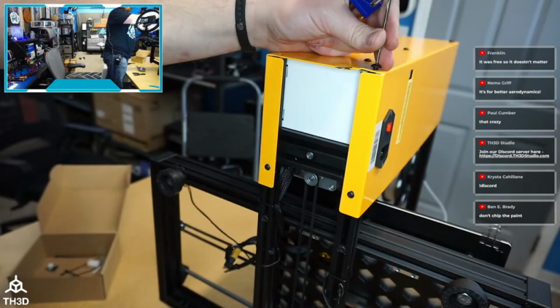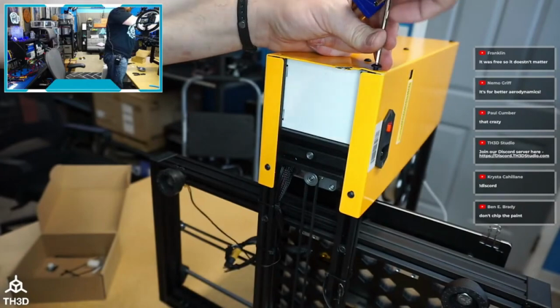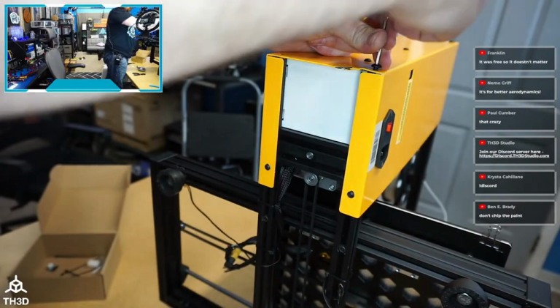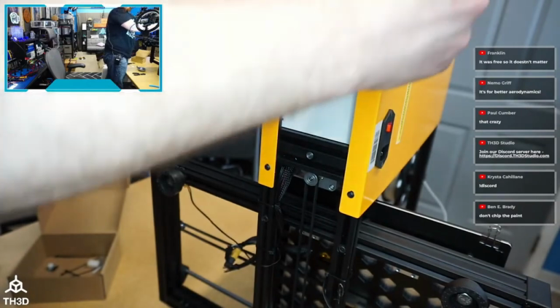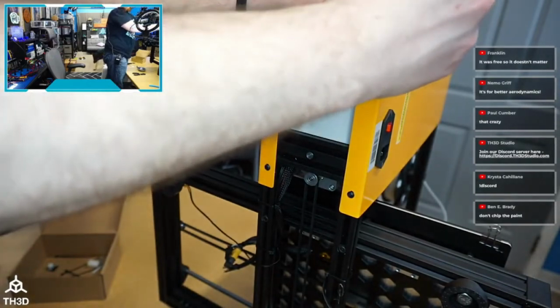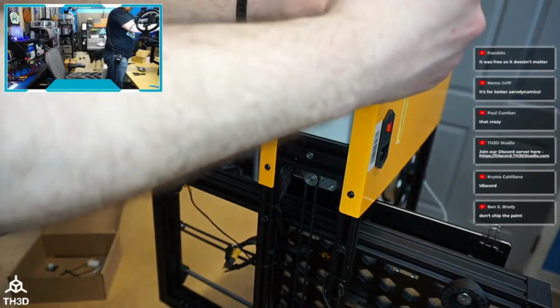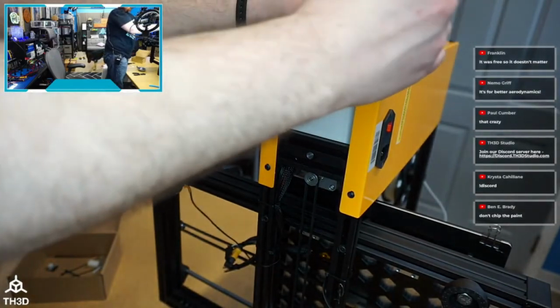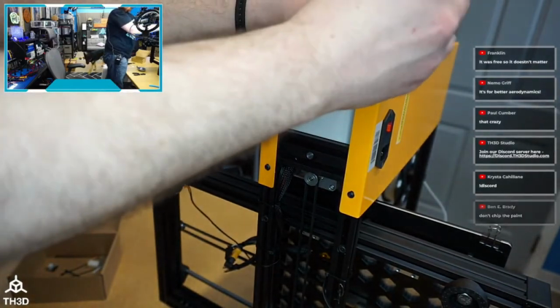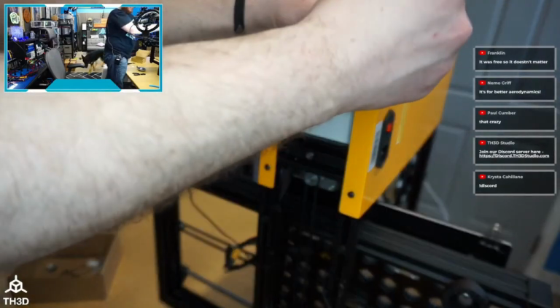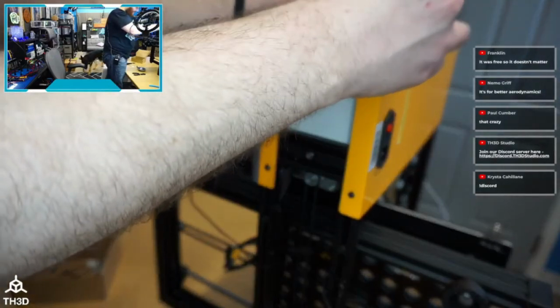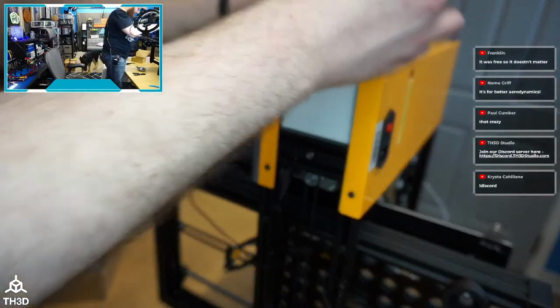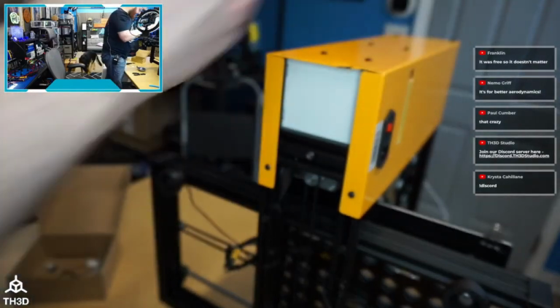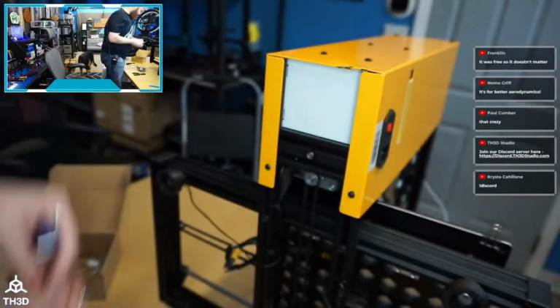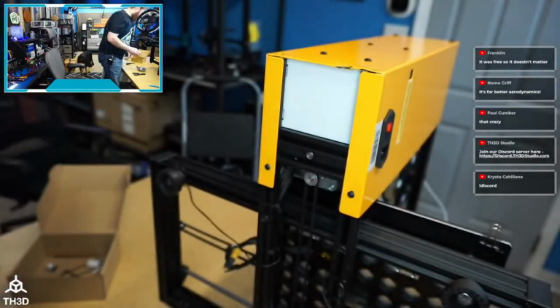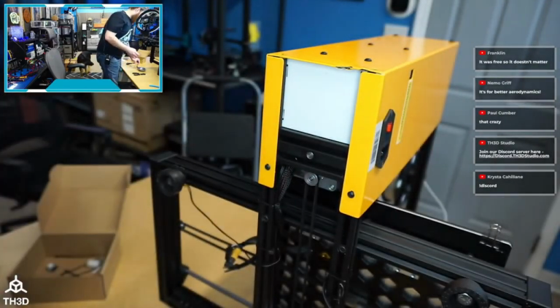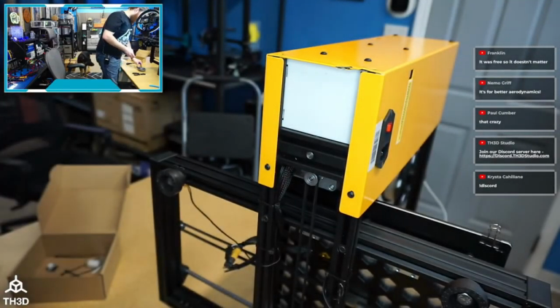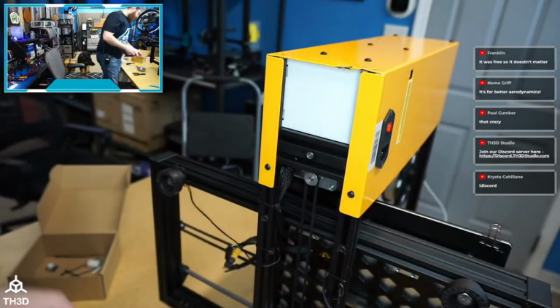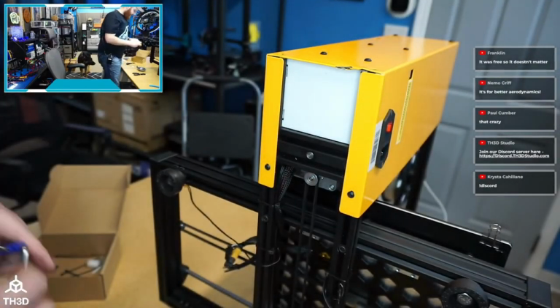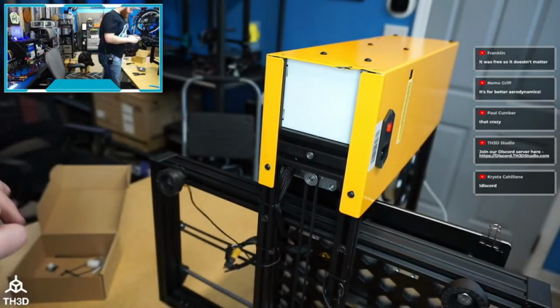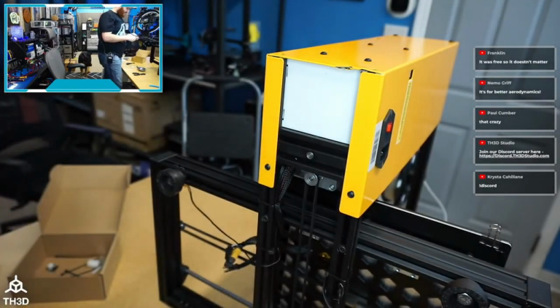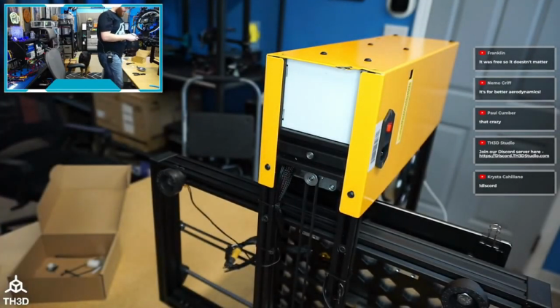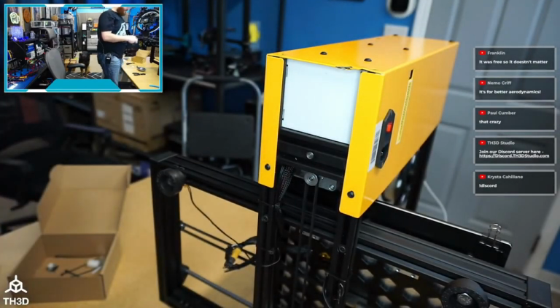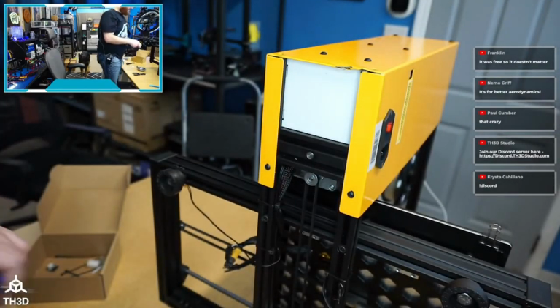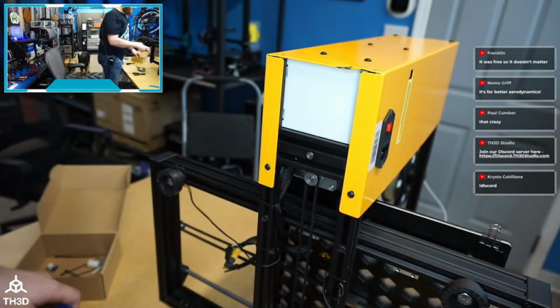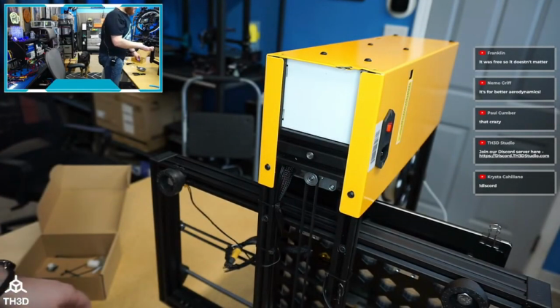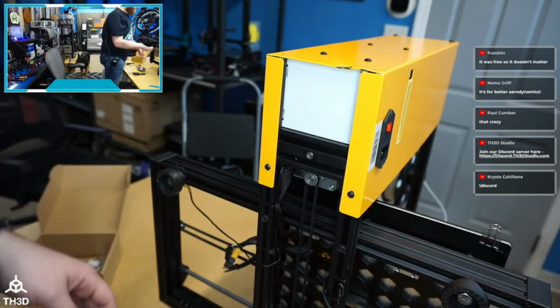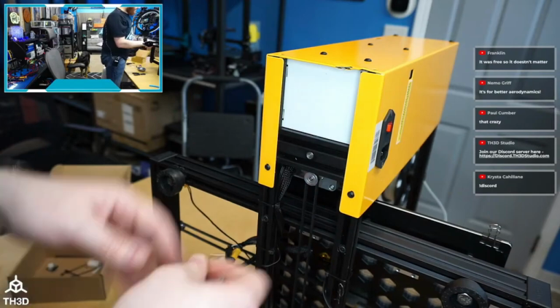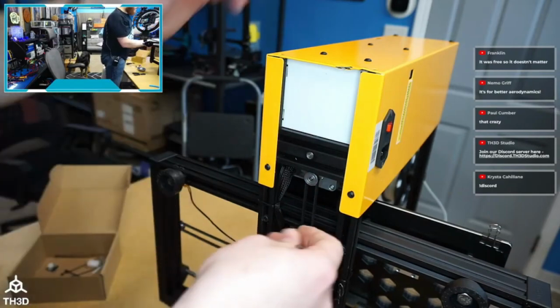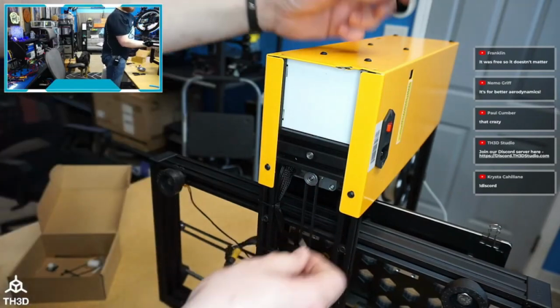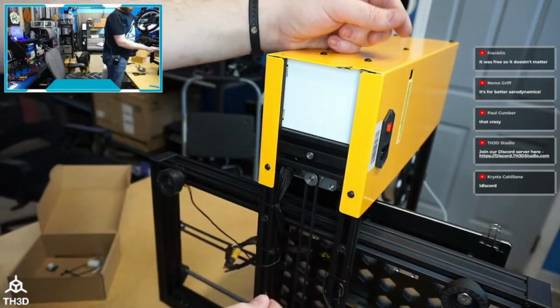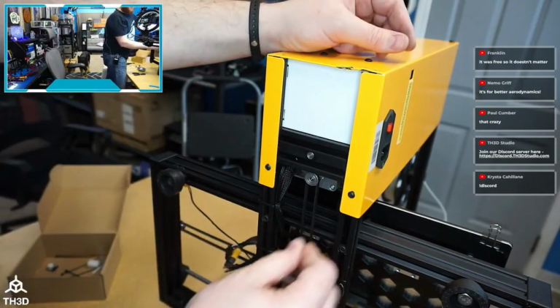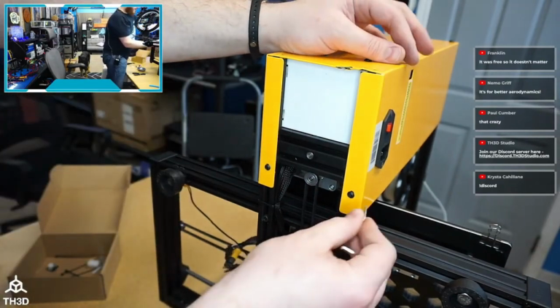Even though it was free, I need to be fair and approach this as if I bought it. If I had bought it, I'd be asking for a replacement cover or a partial refund.